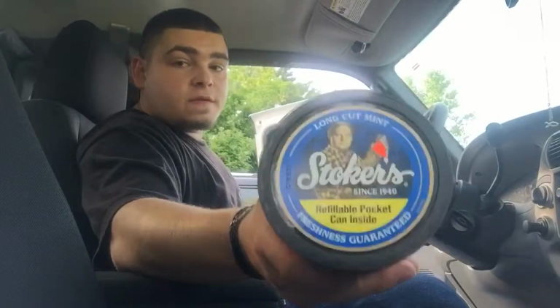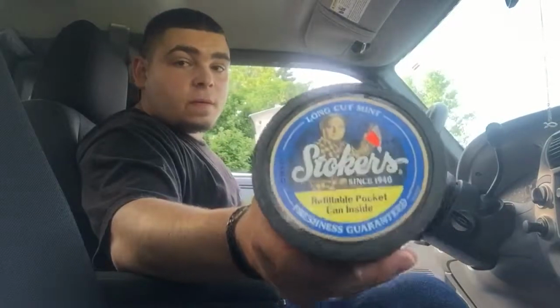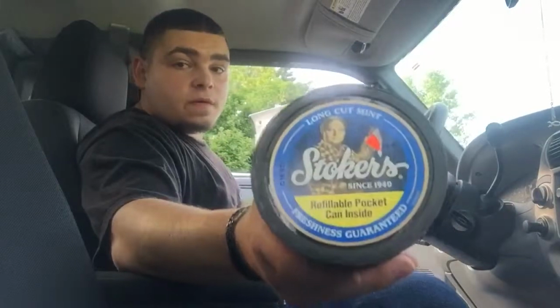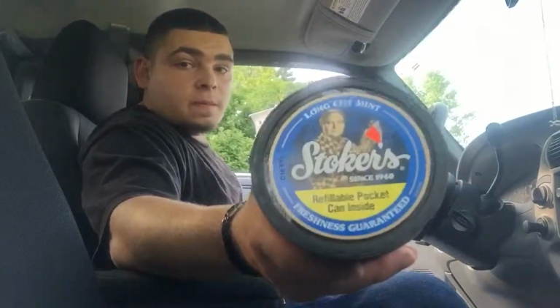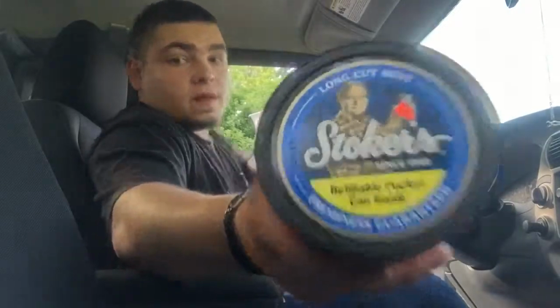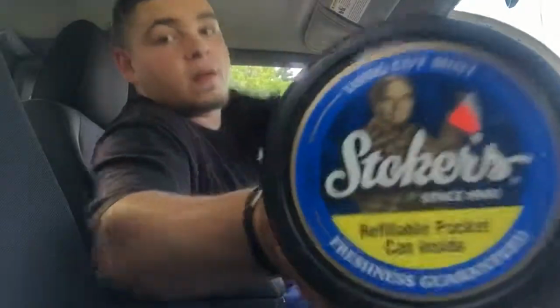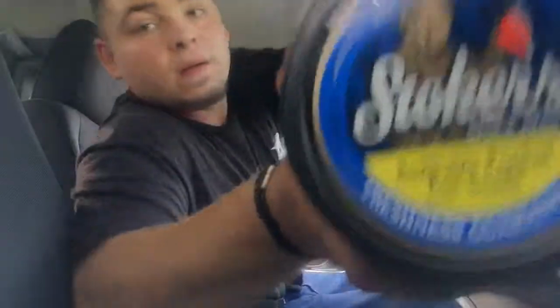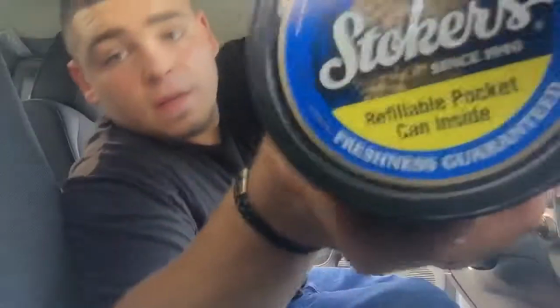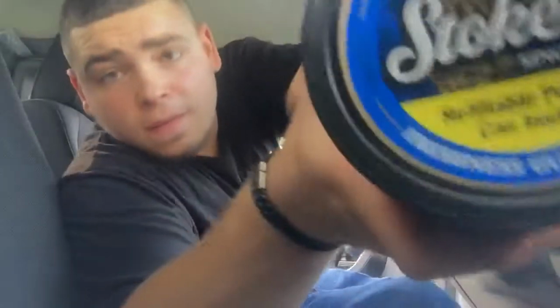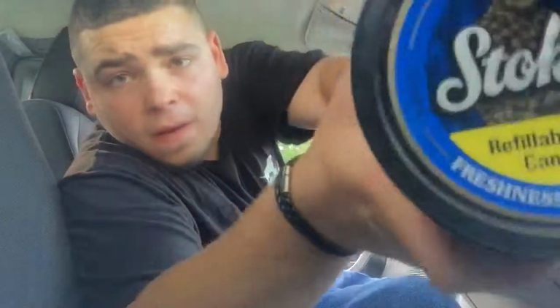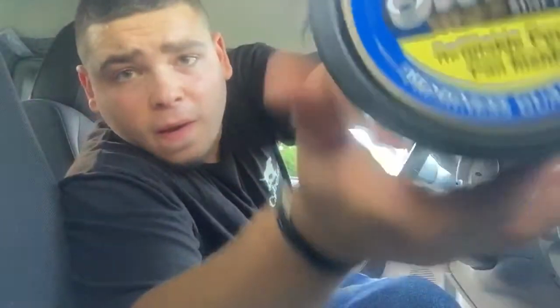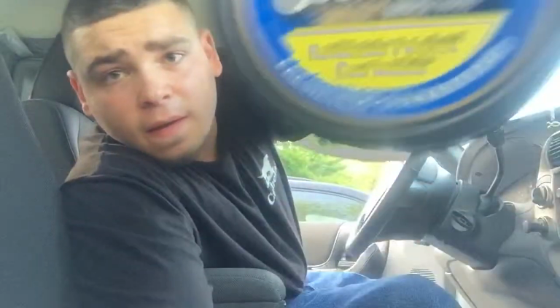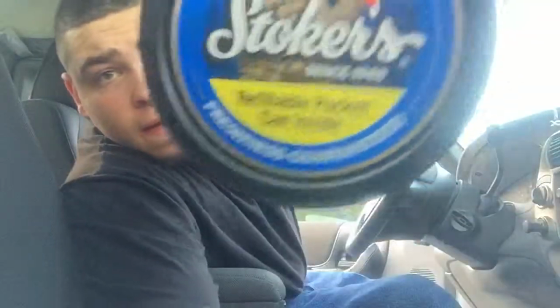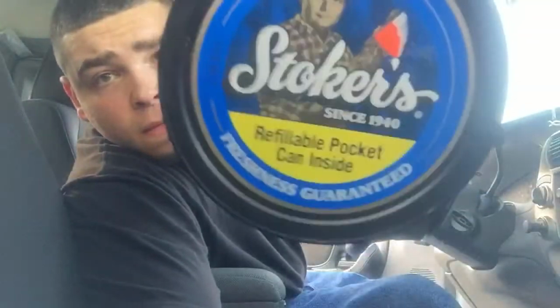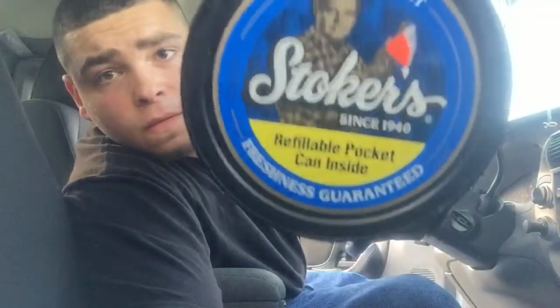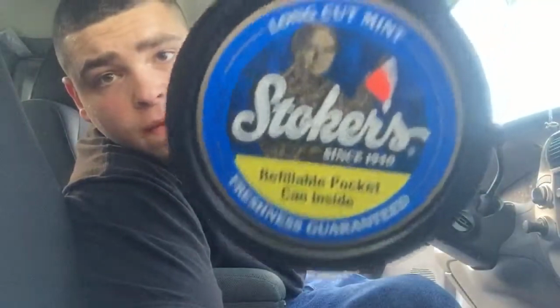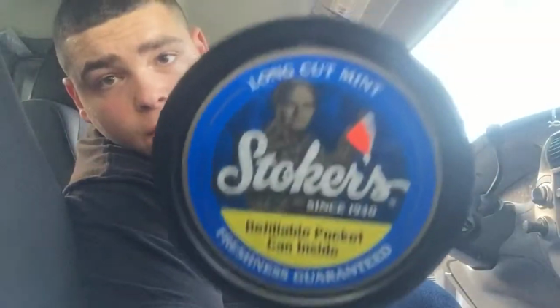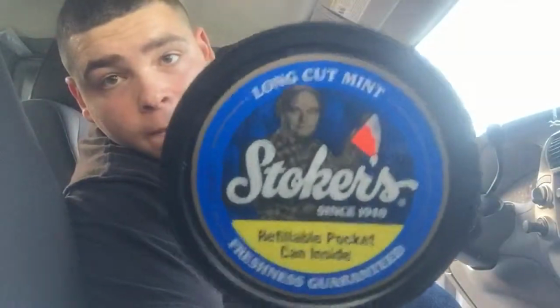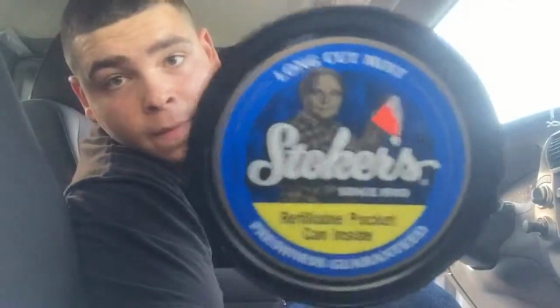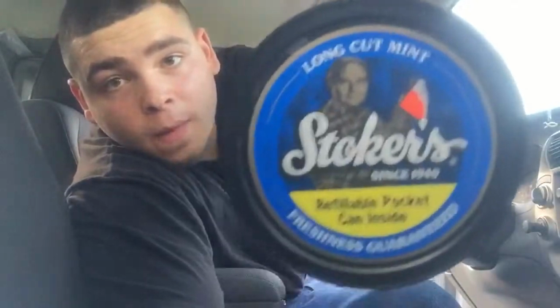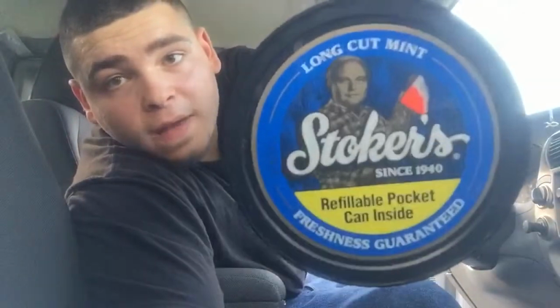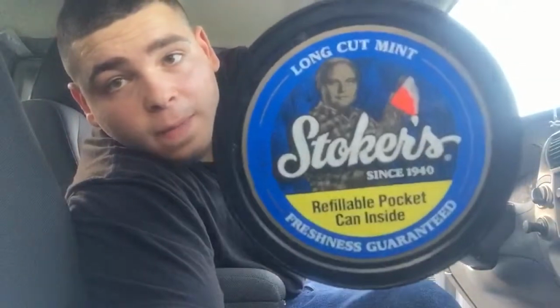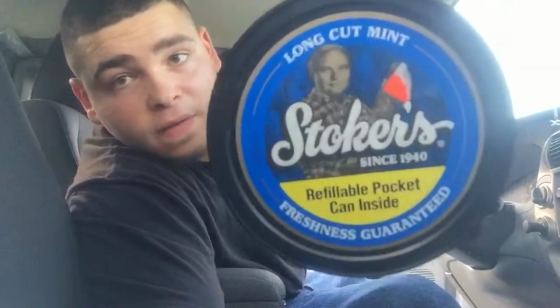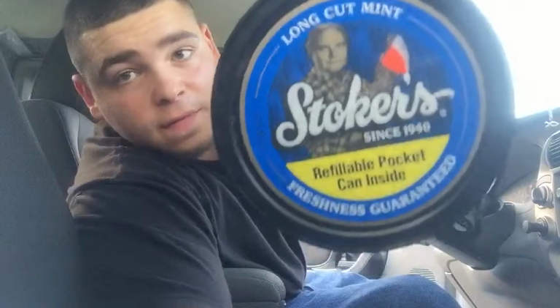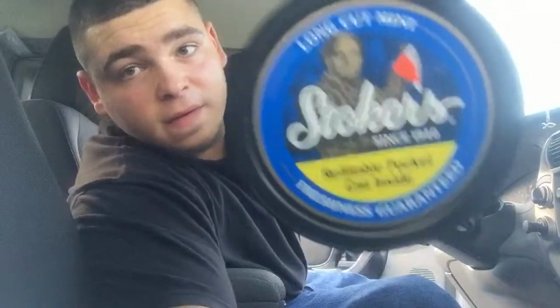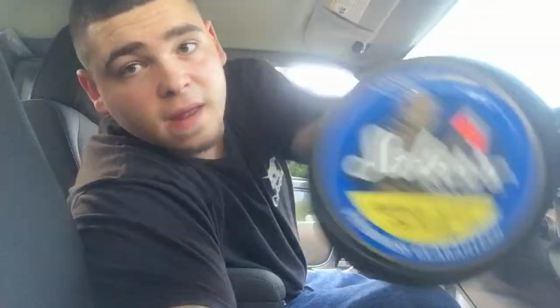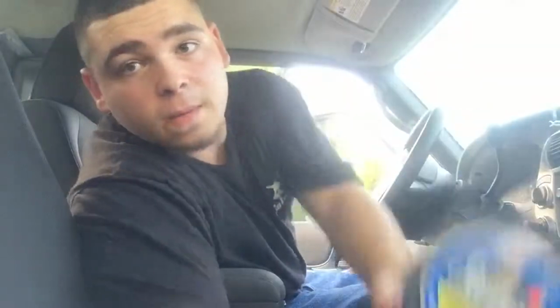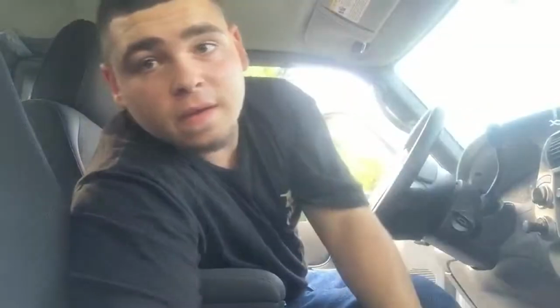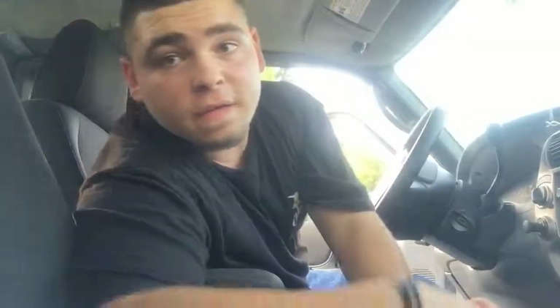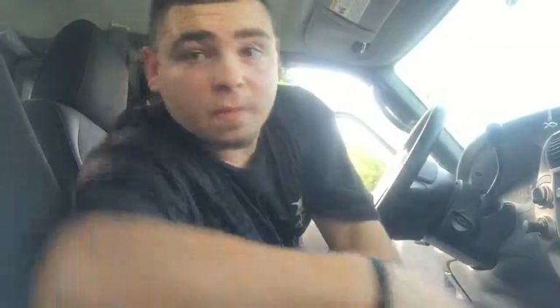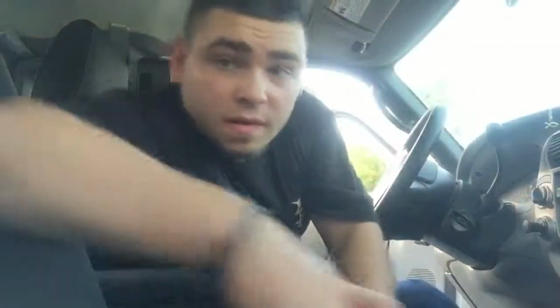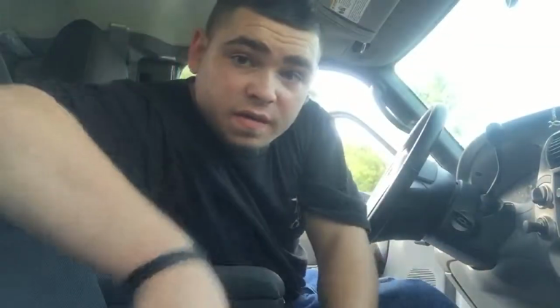Stoker's Mint Long Cut review. You guys have yourself a good day and go get yourself some of this stuff. I'll see you next time. Bye-bye.